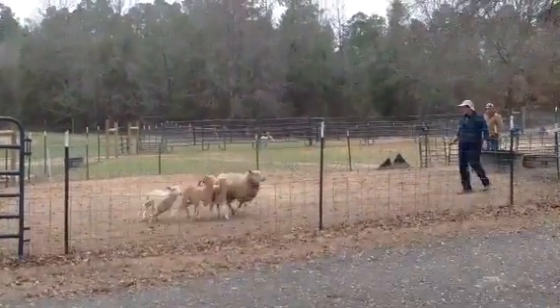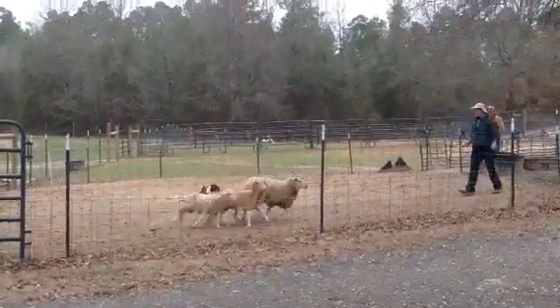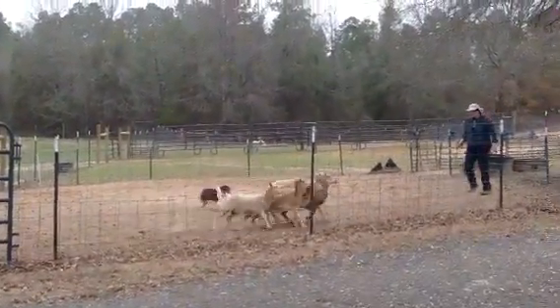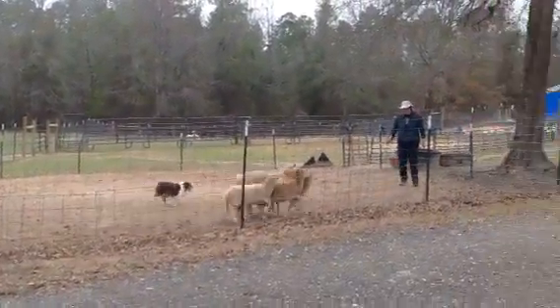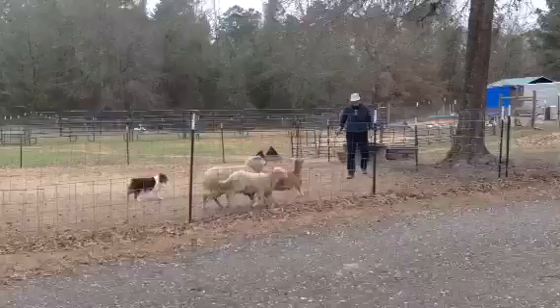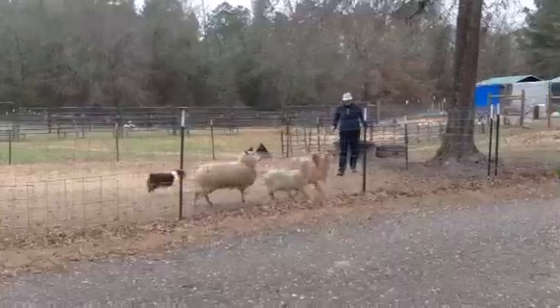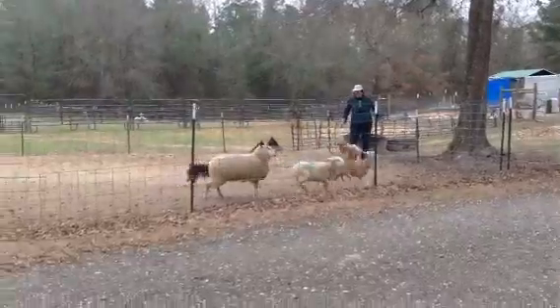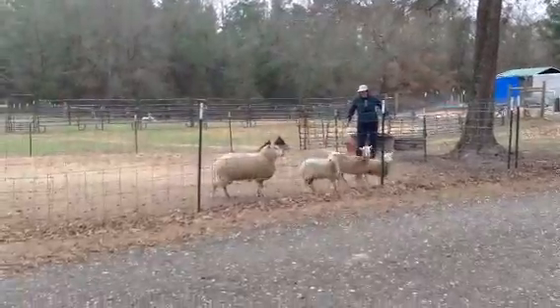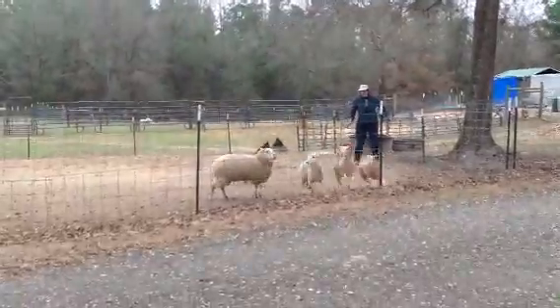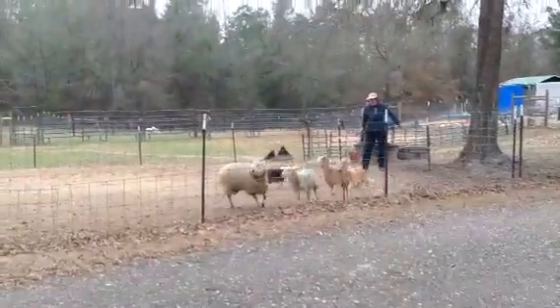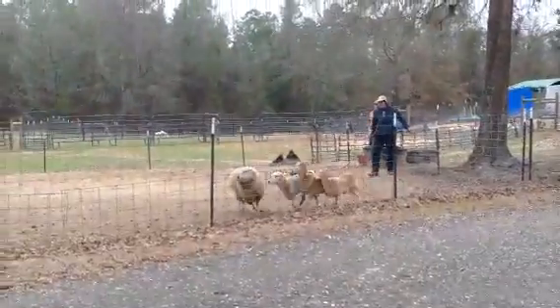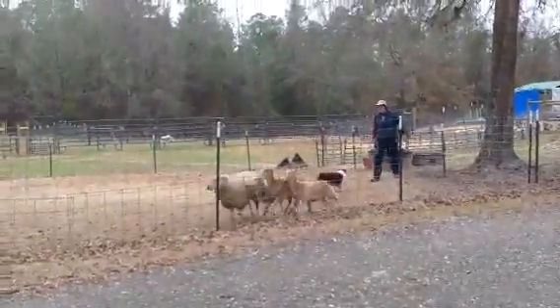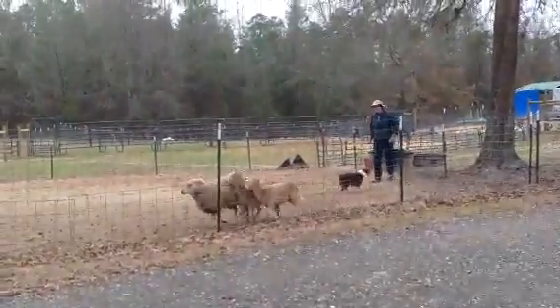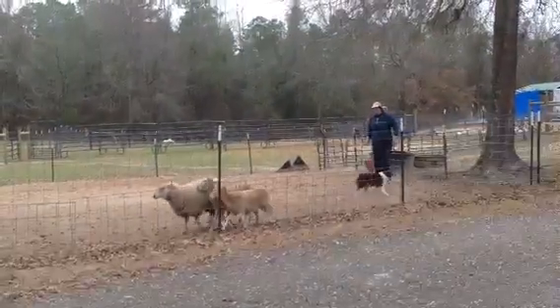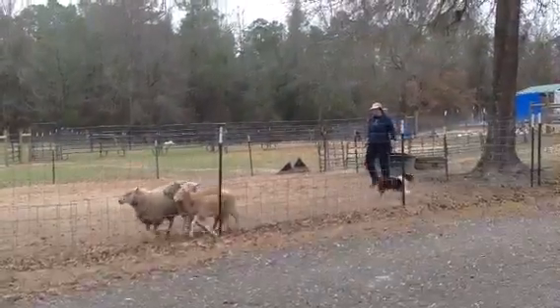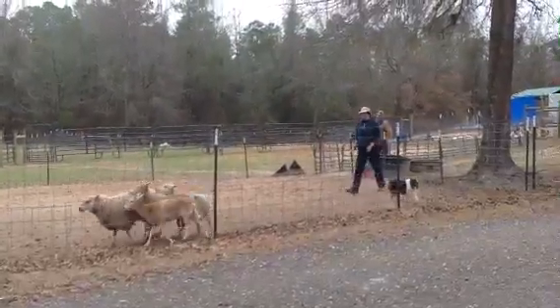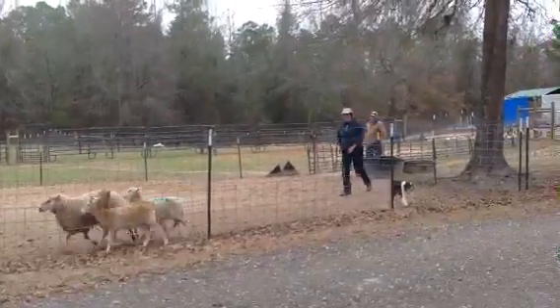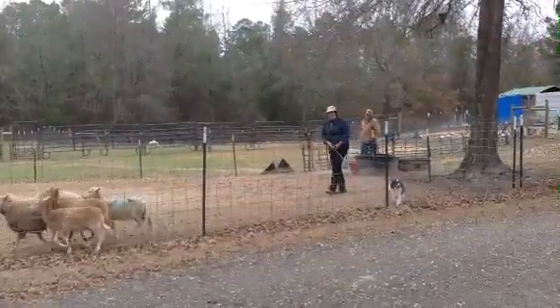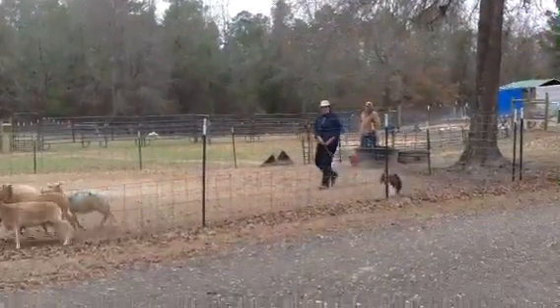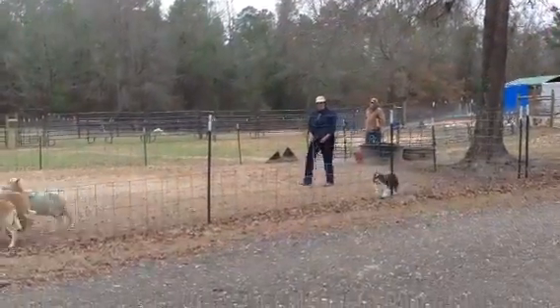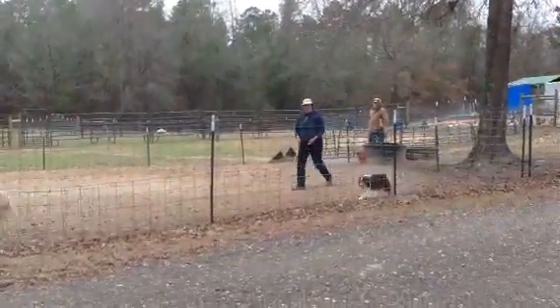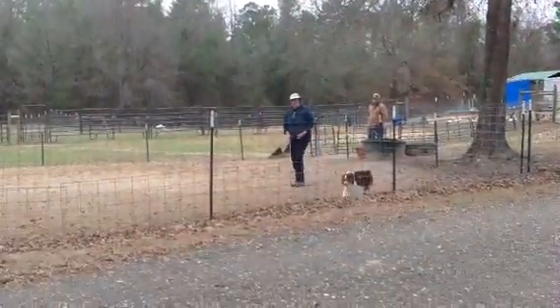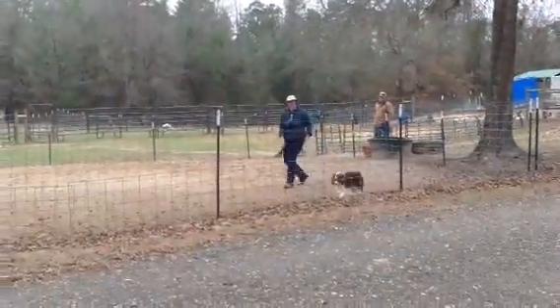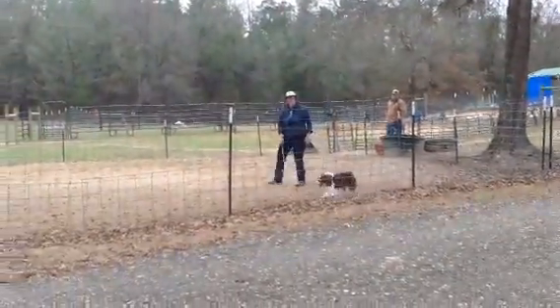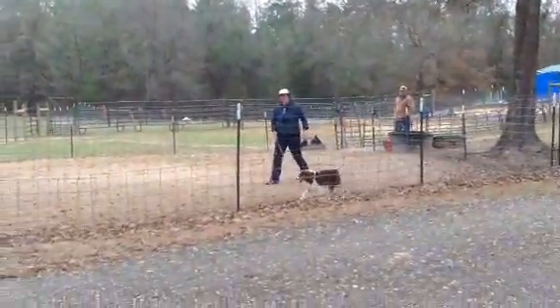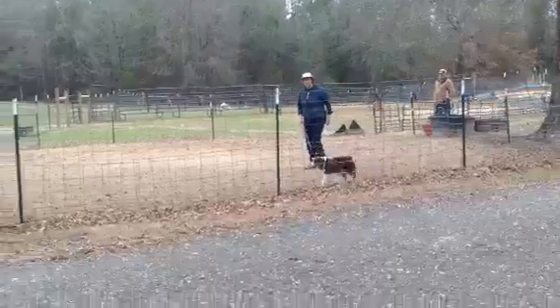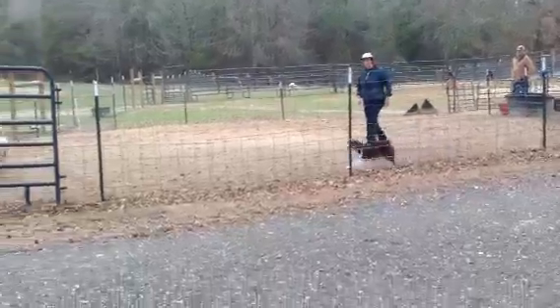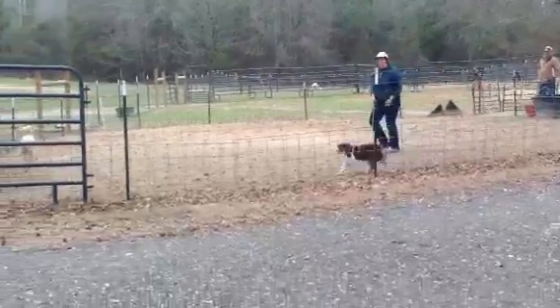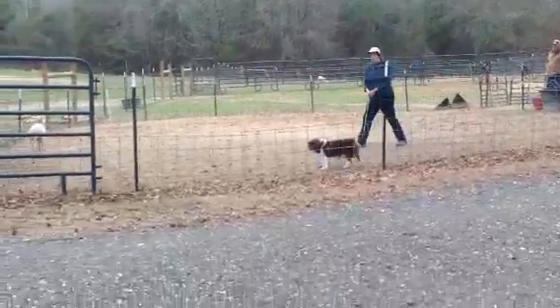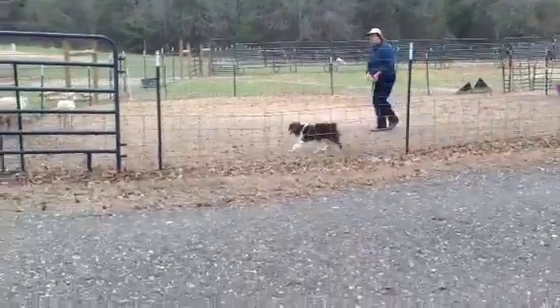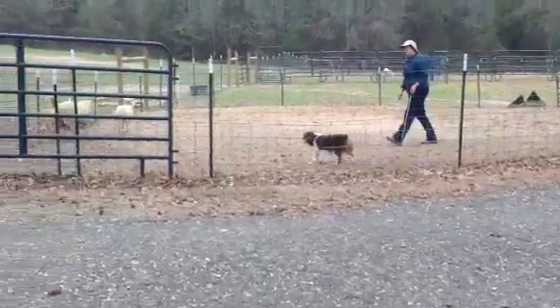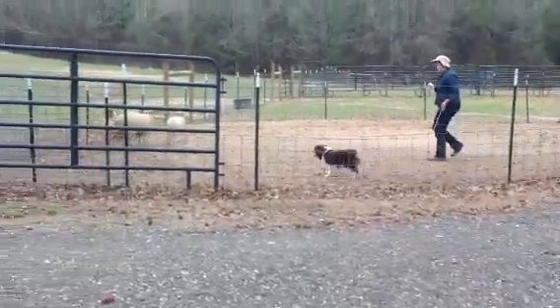On your fence — you stay on your fence. Watch the sheep. Come here, the other way. Uh-uh, uh-uh. Don't worry.